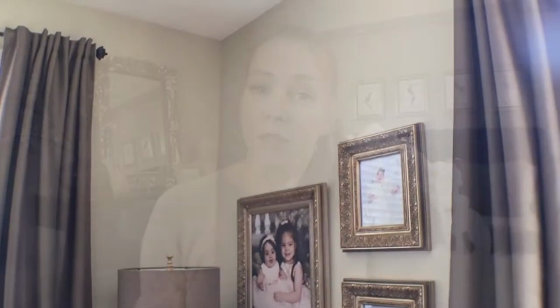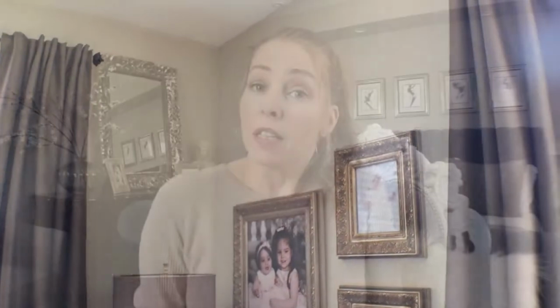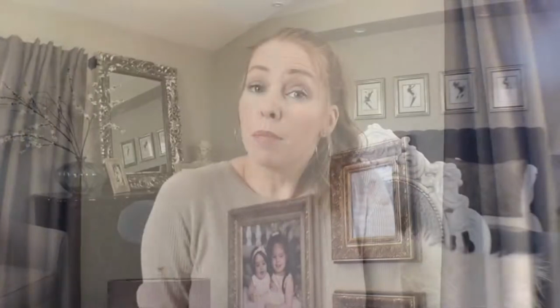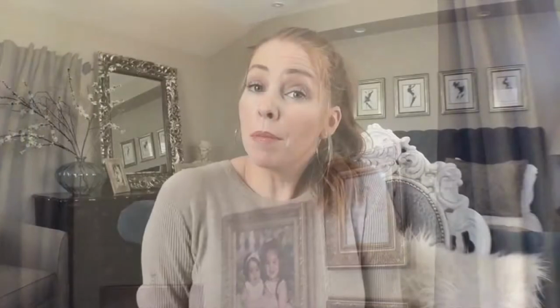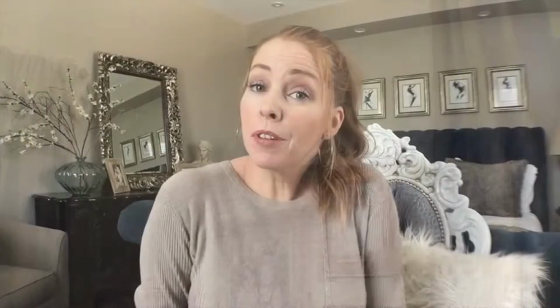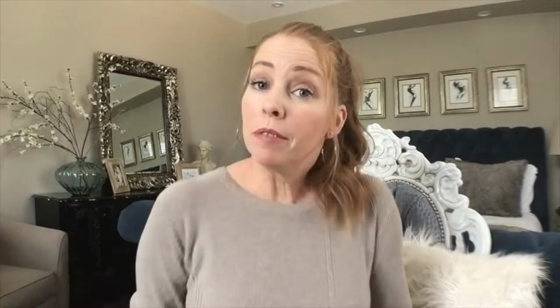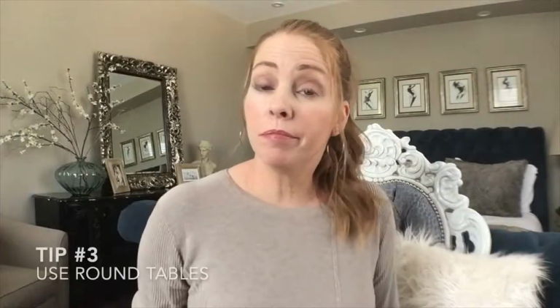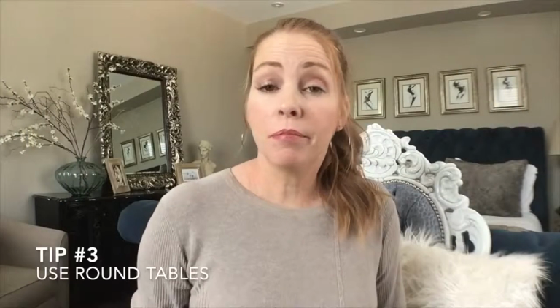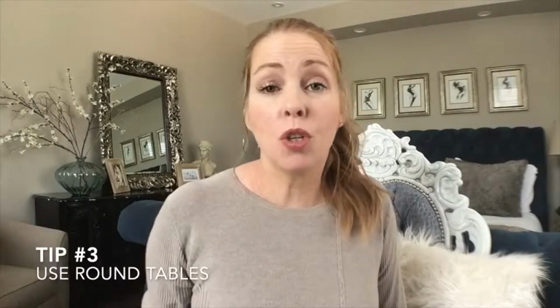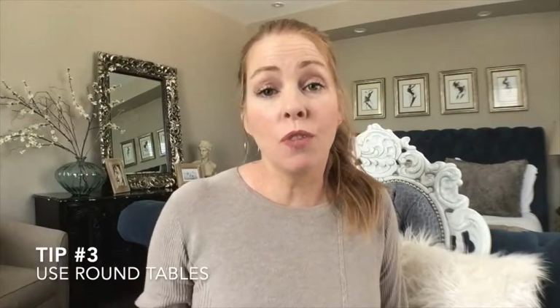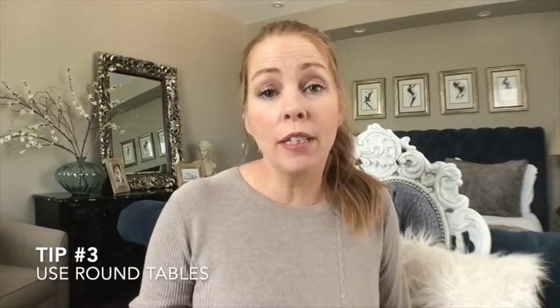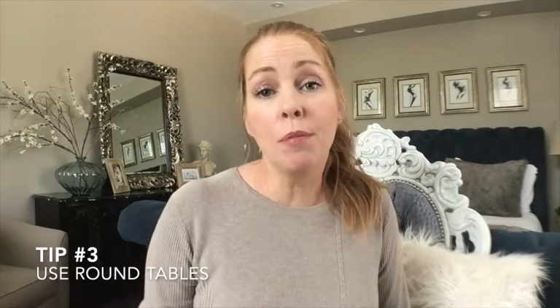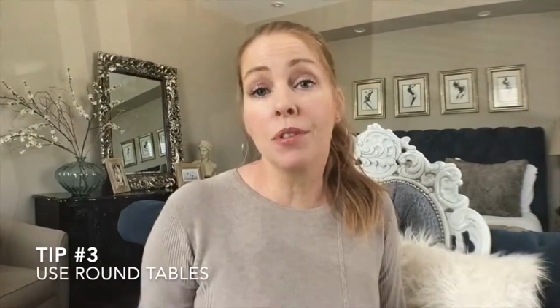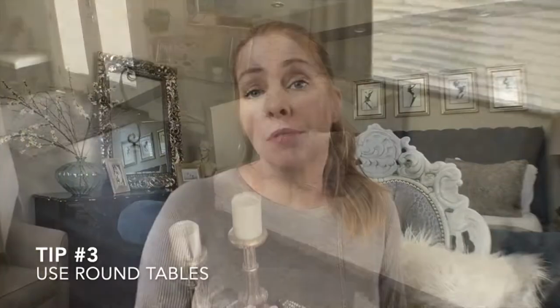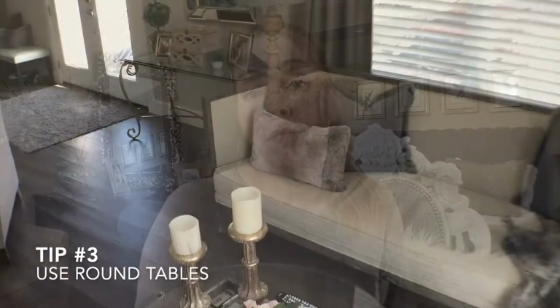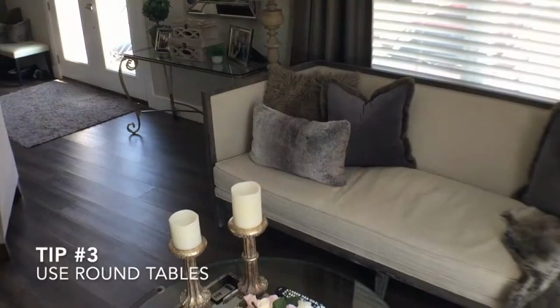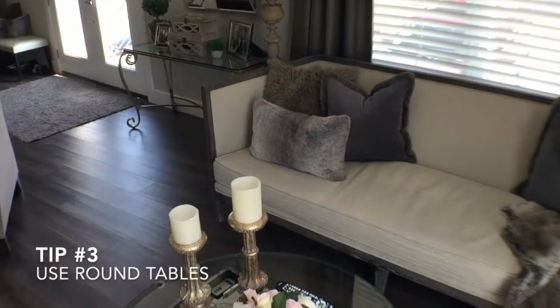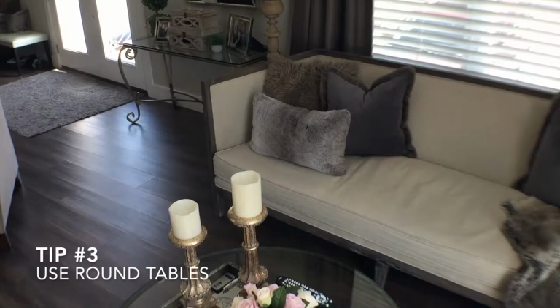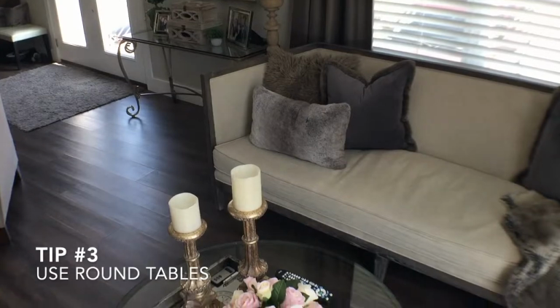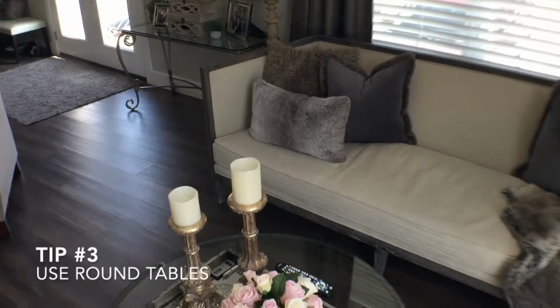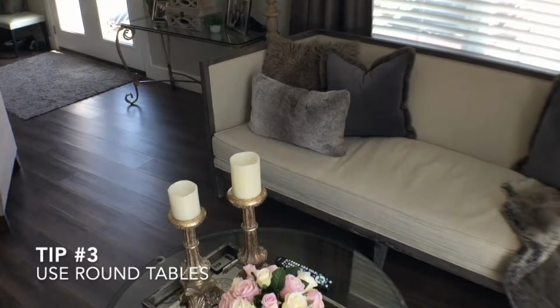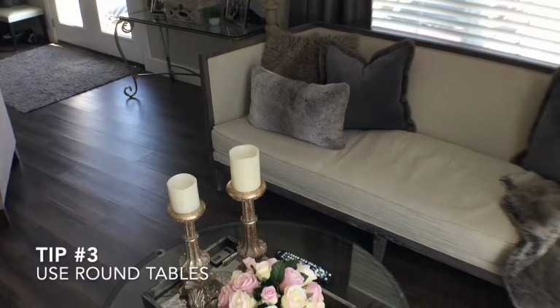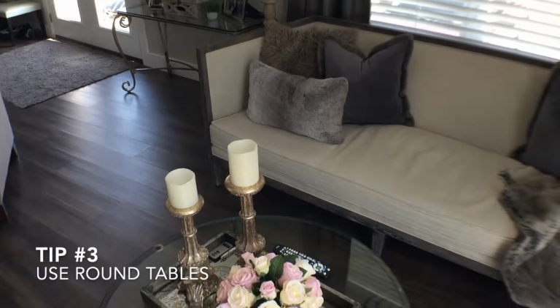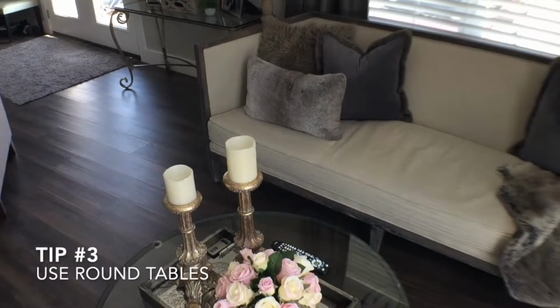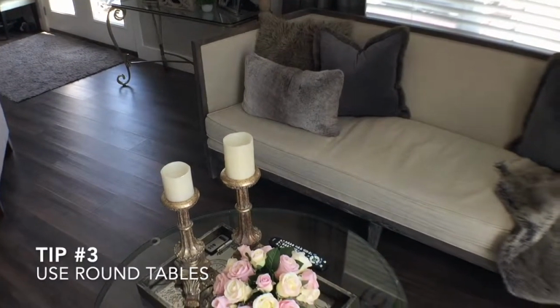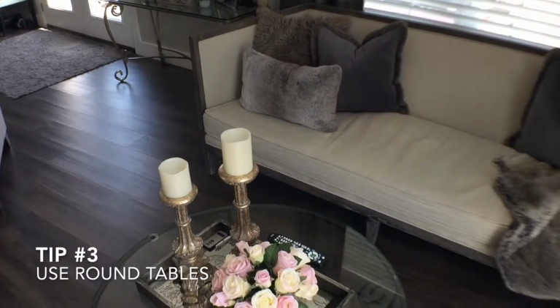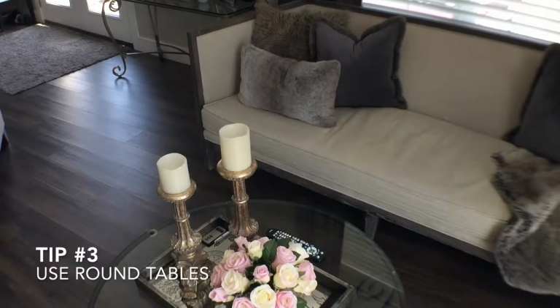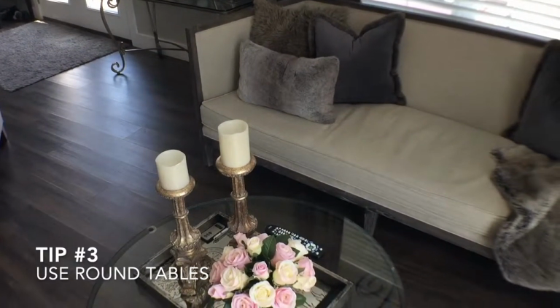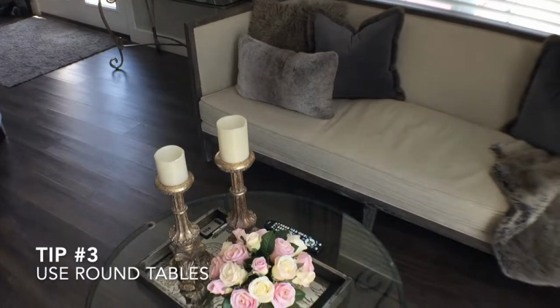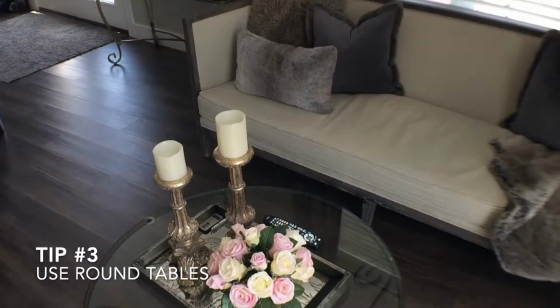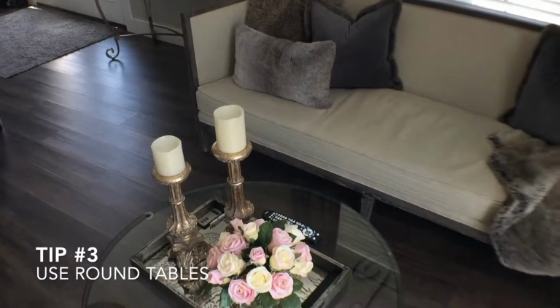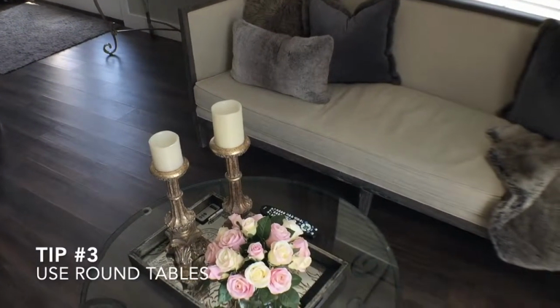Tip number three: use round tables, so there are no hard edges to line up.